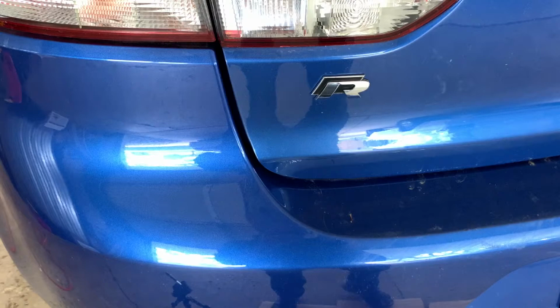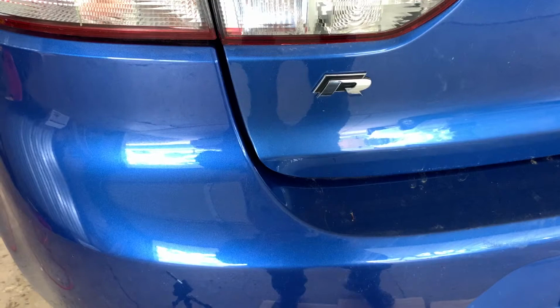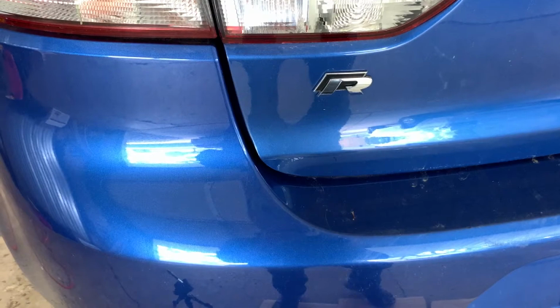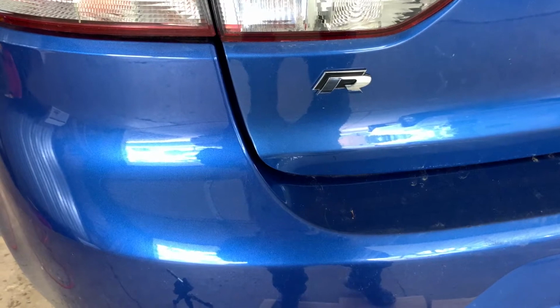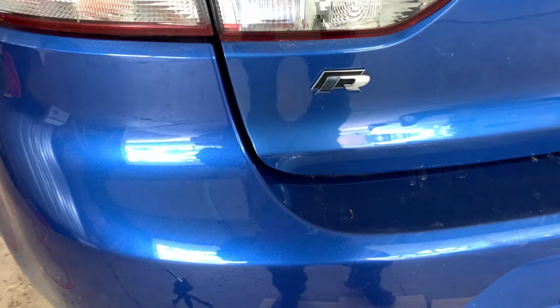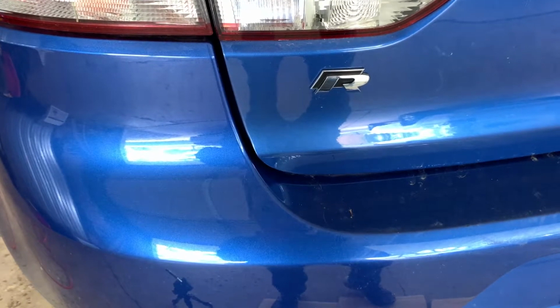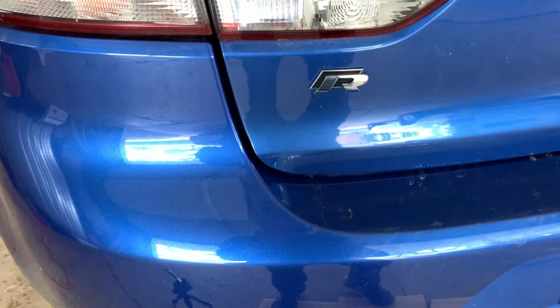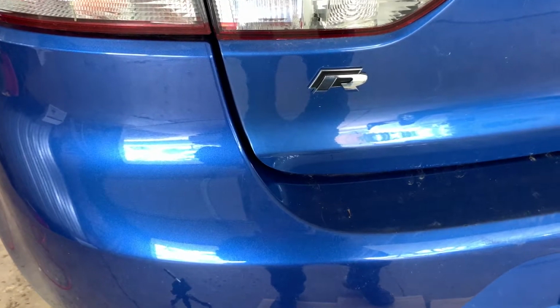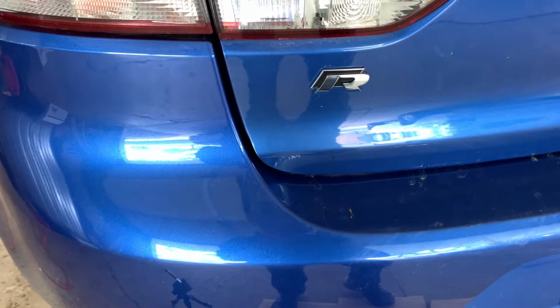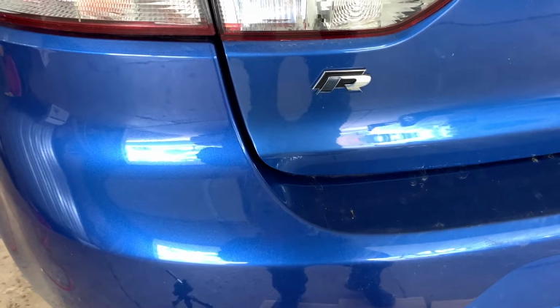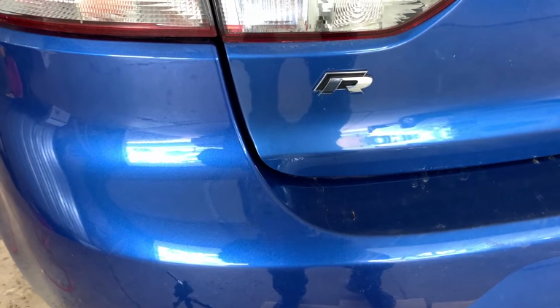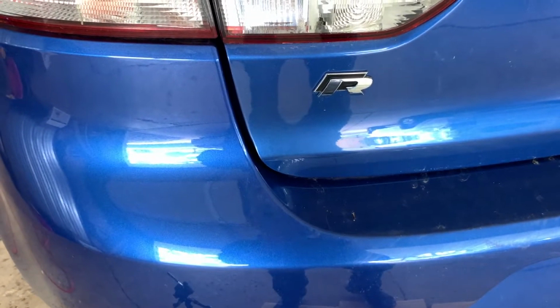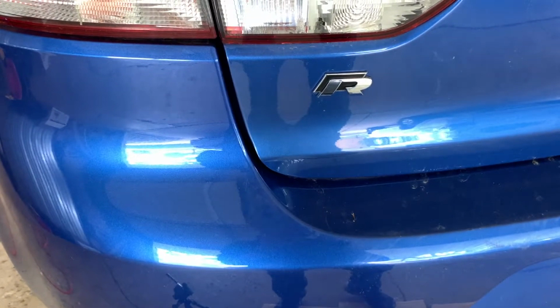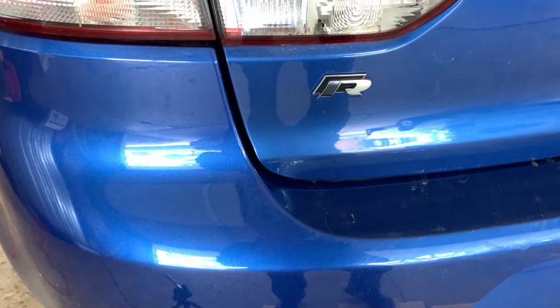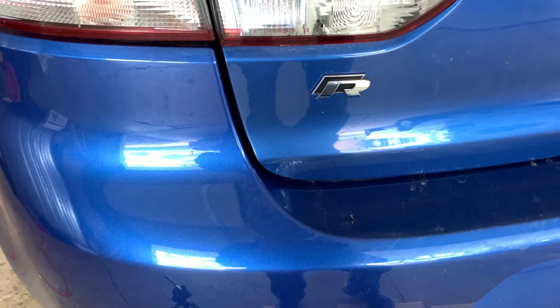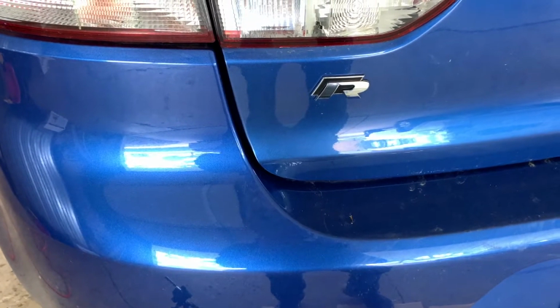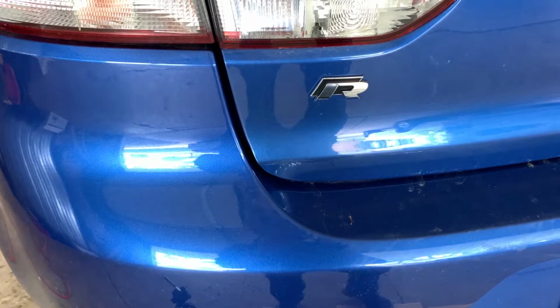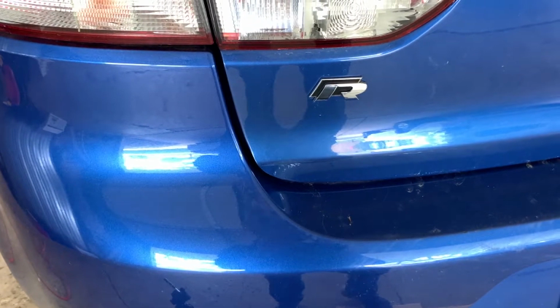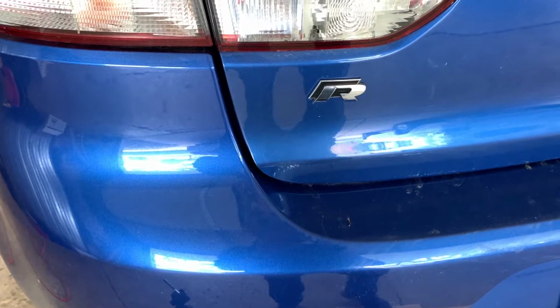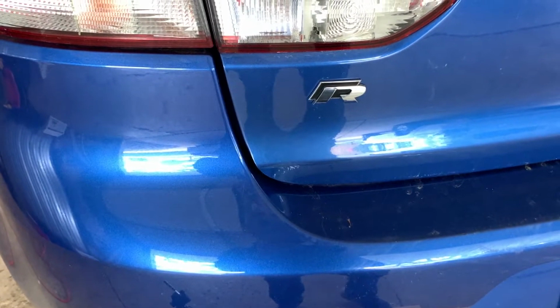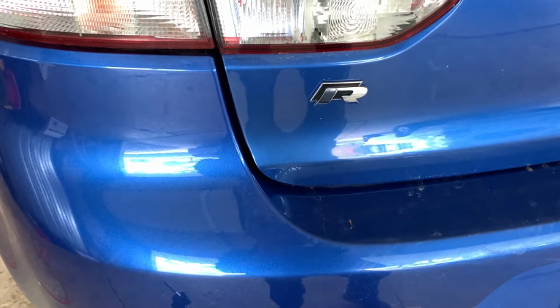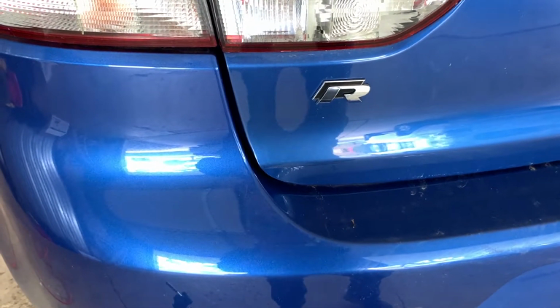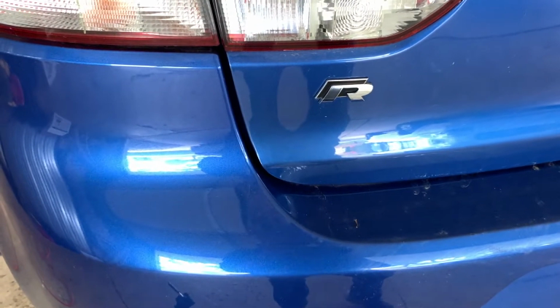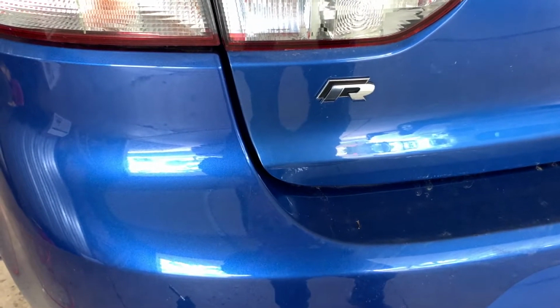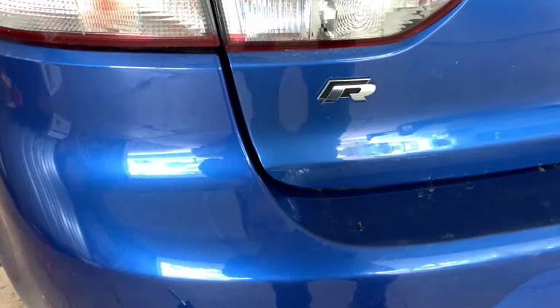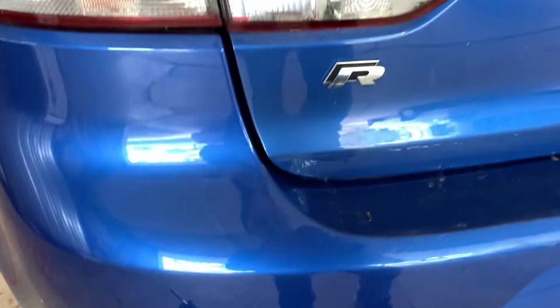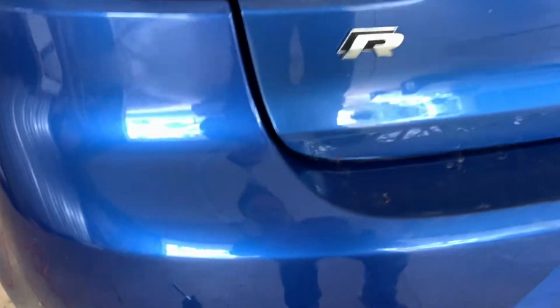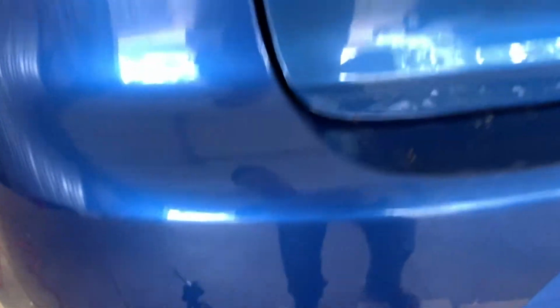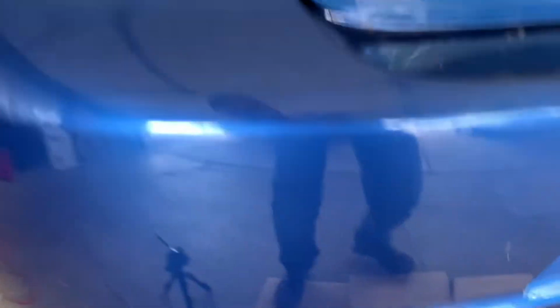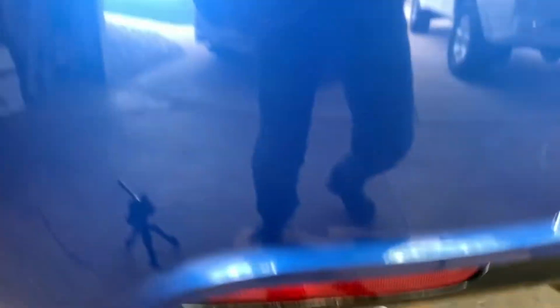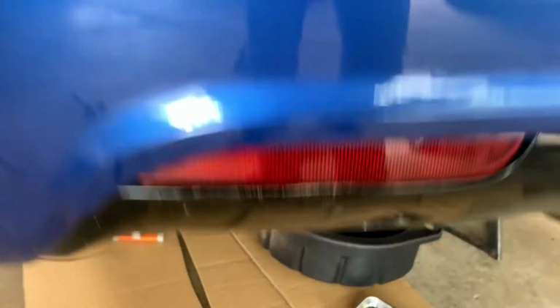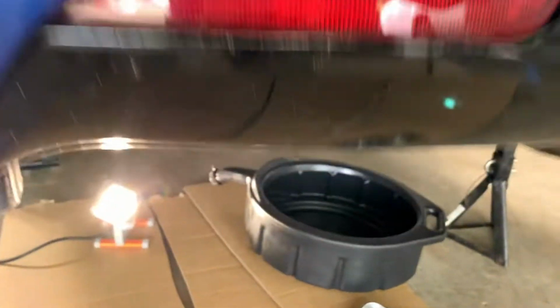Today we're going to cover how to change the Haldex fluid and filter in a Mark VI Golf R.